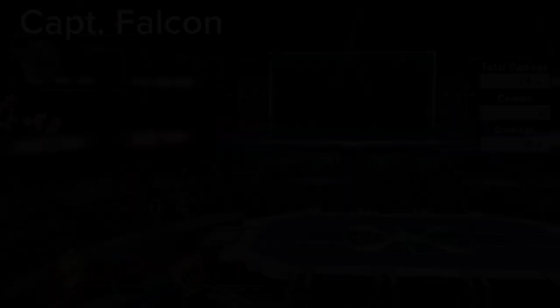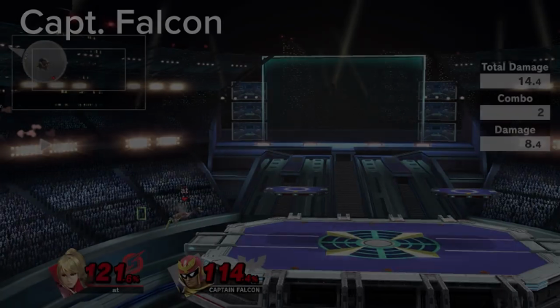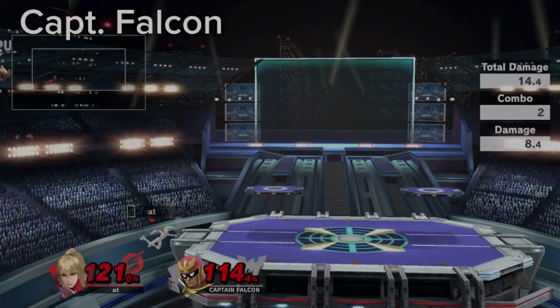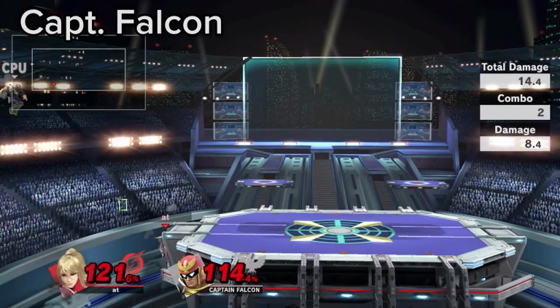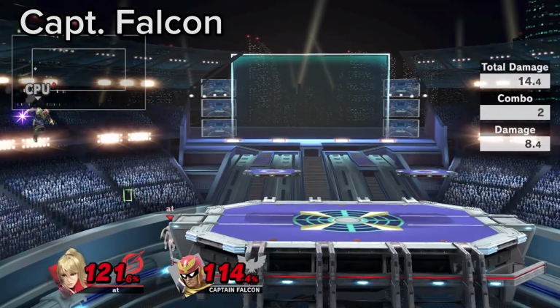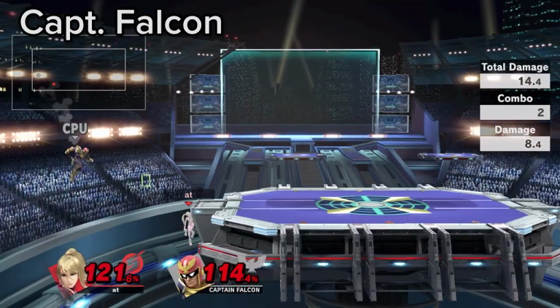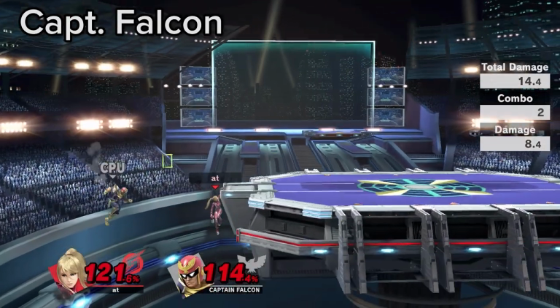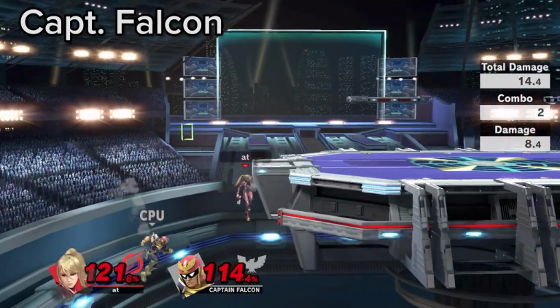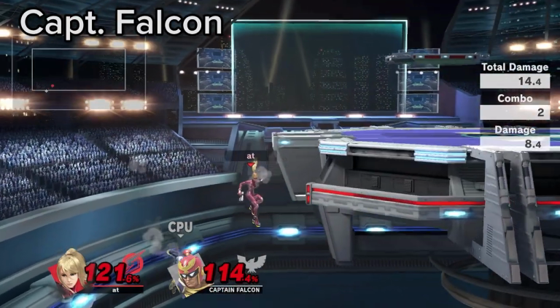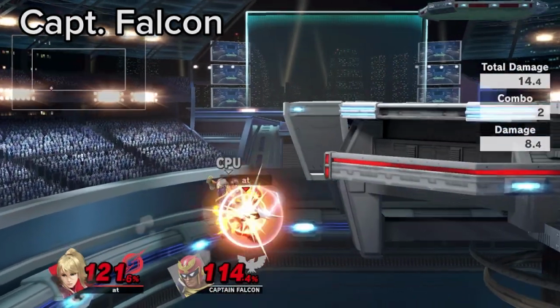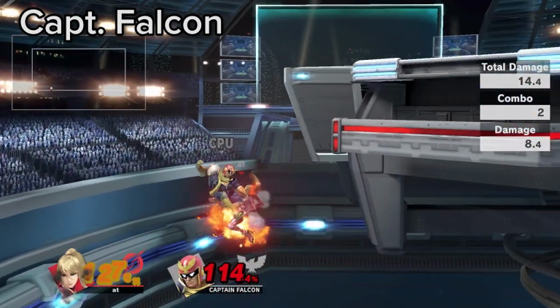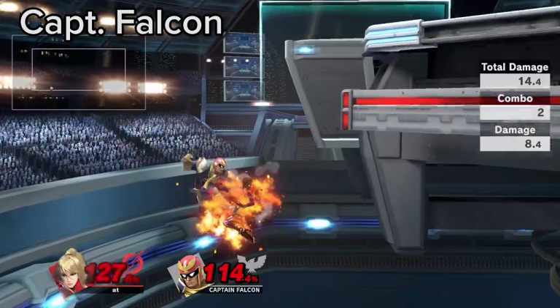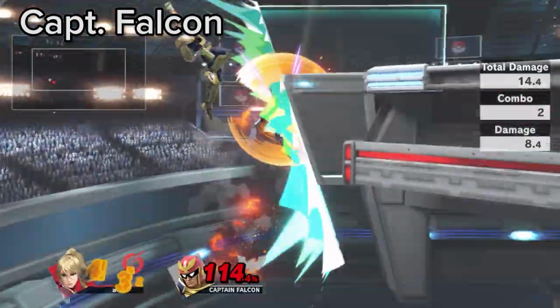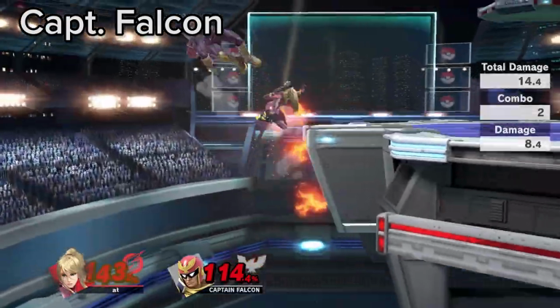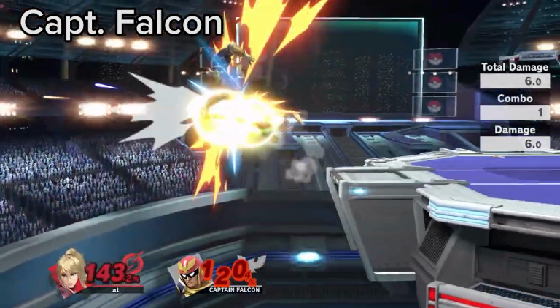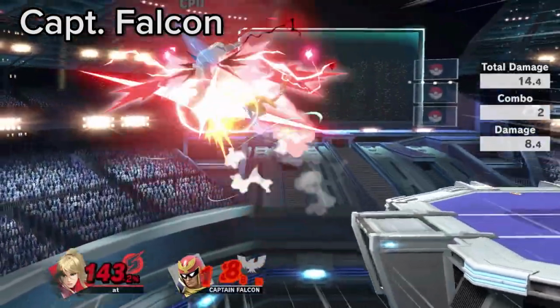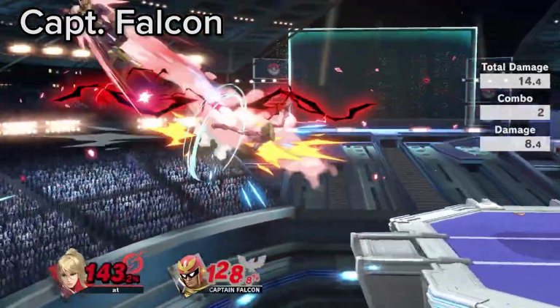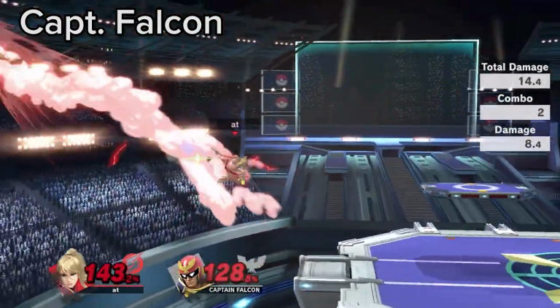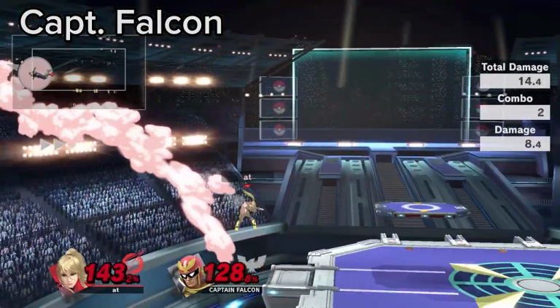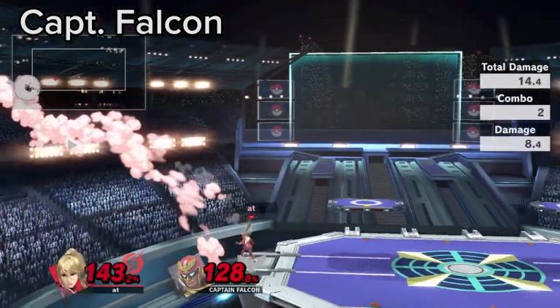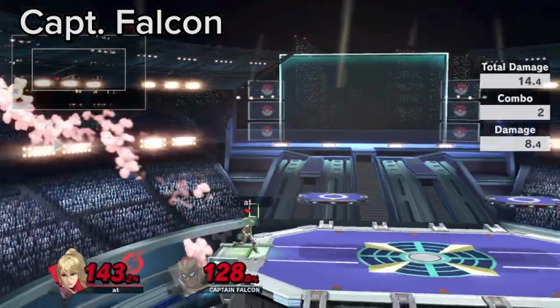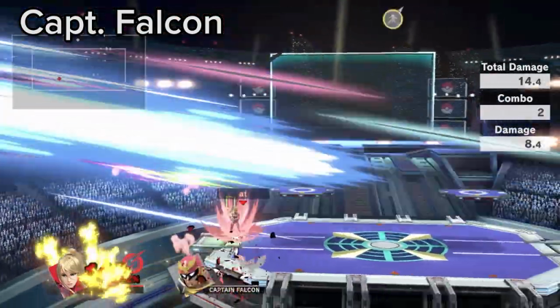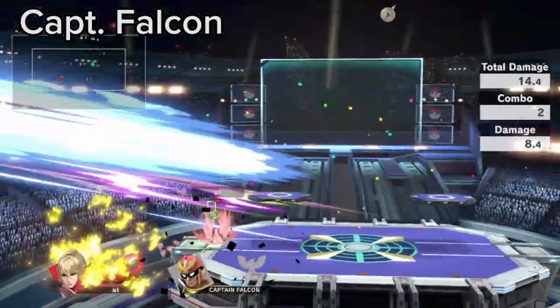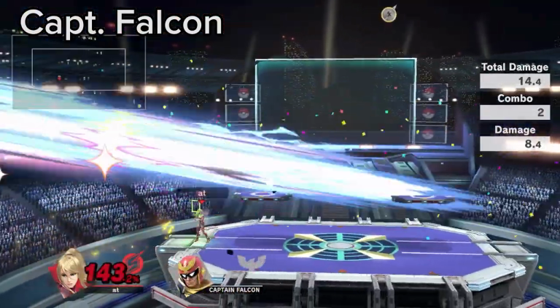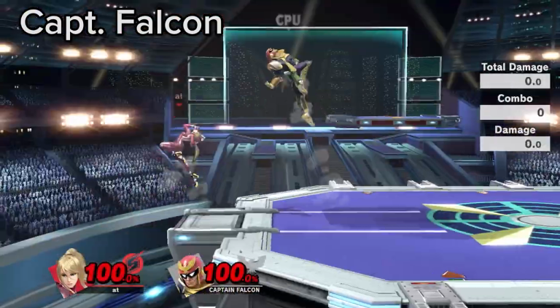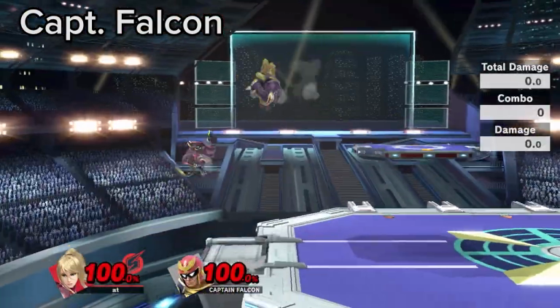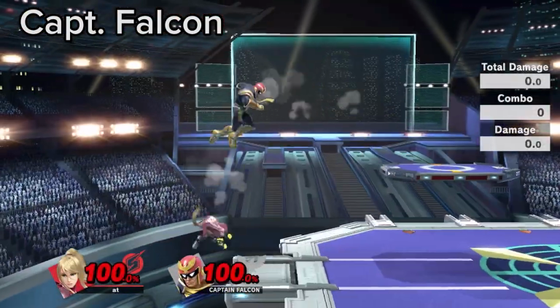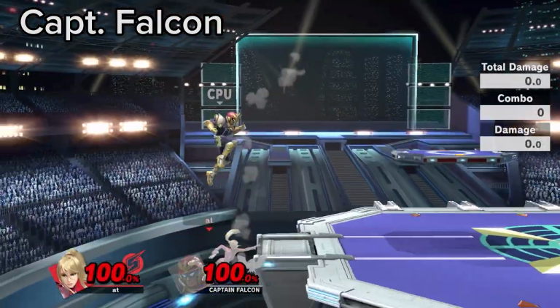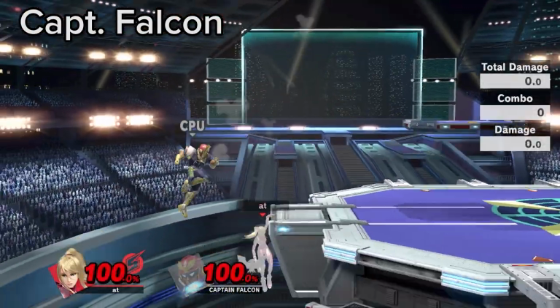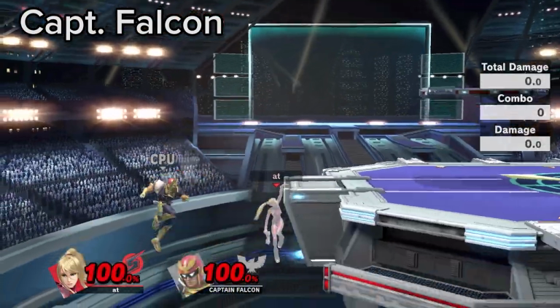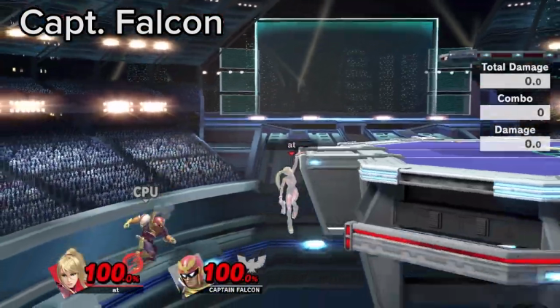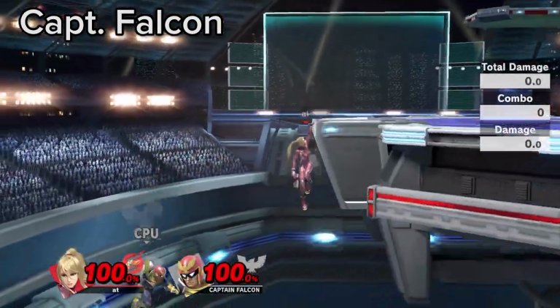By intentionally getting hit by Falcon up B, you can tech jump fair or boost kick as a punish.